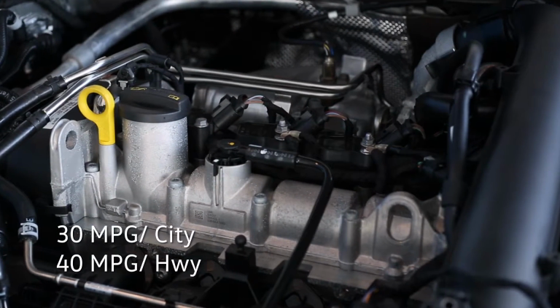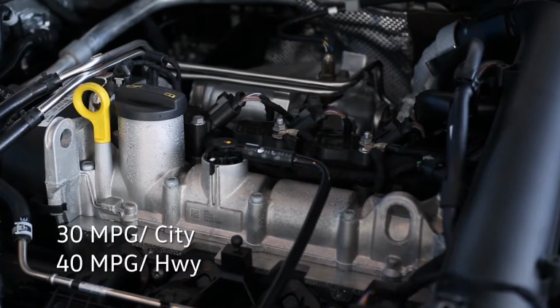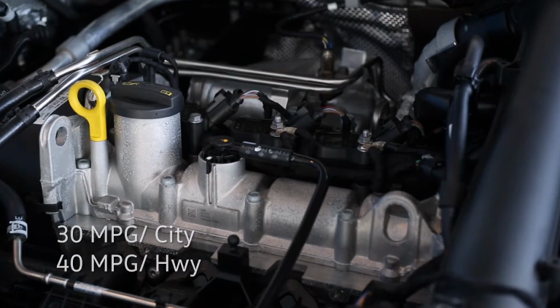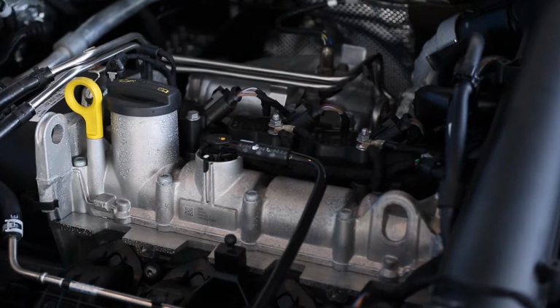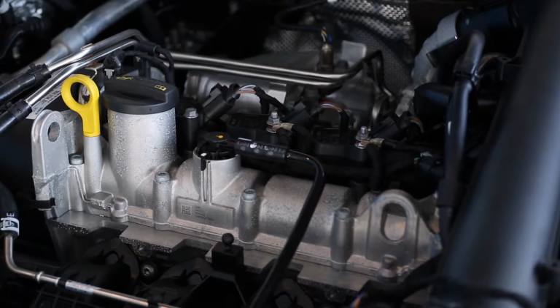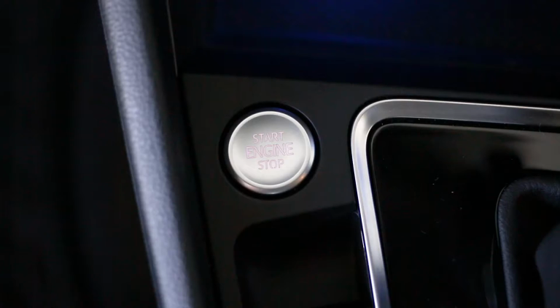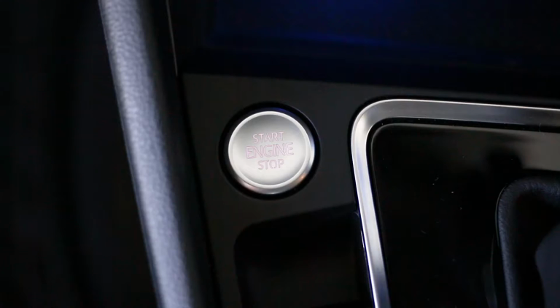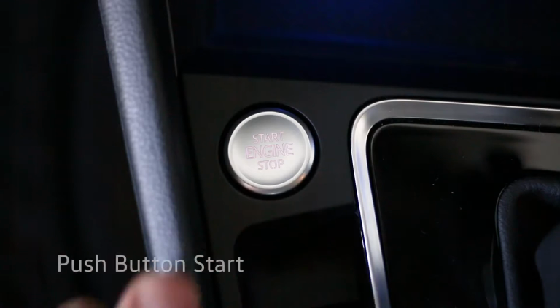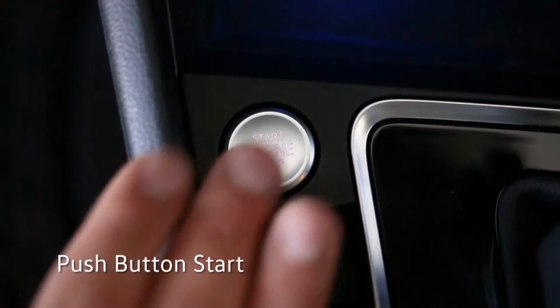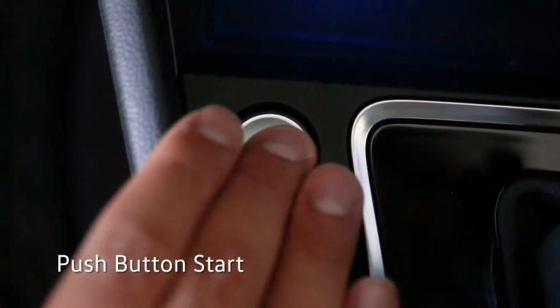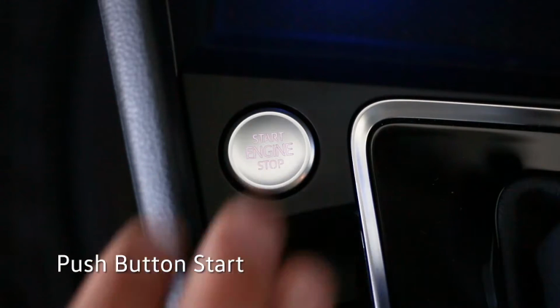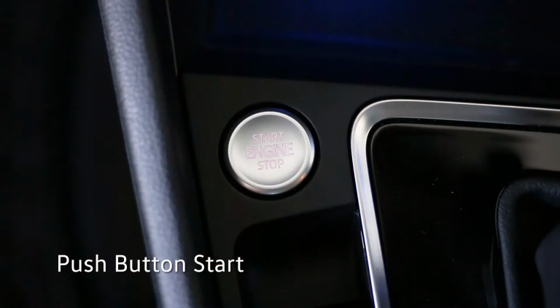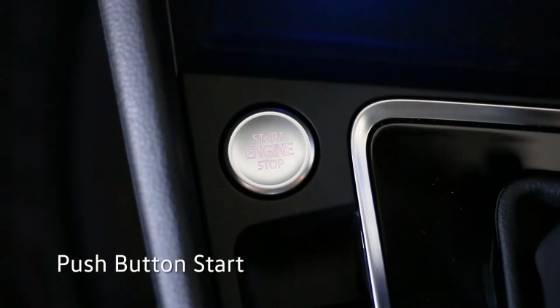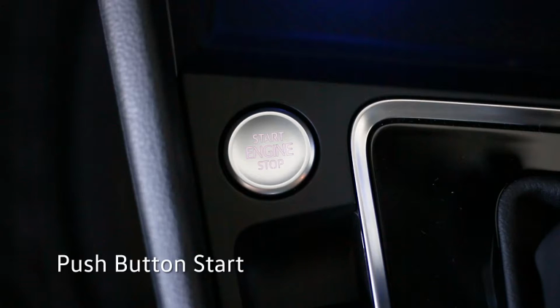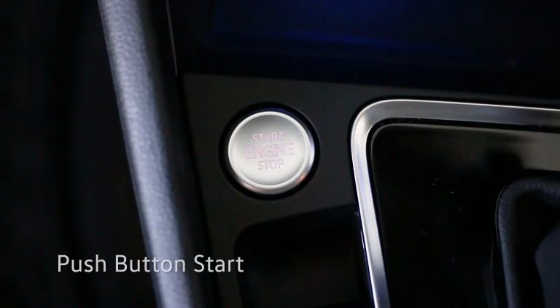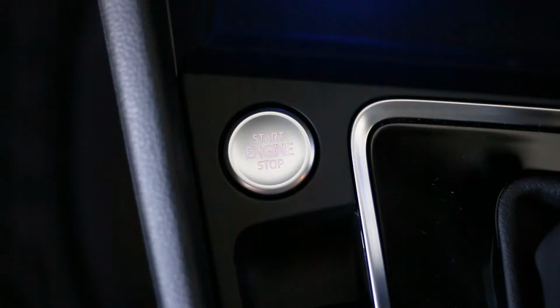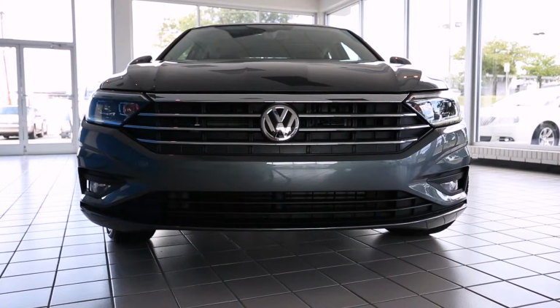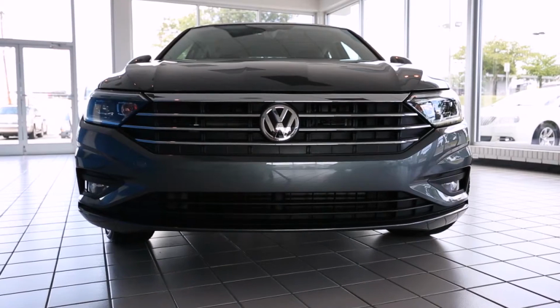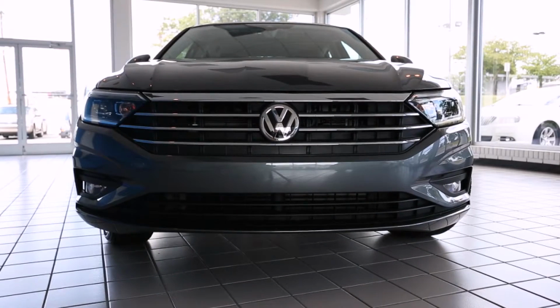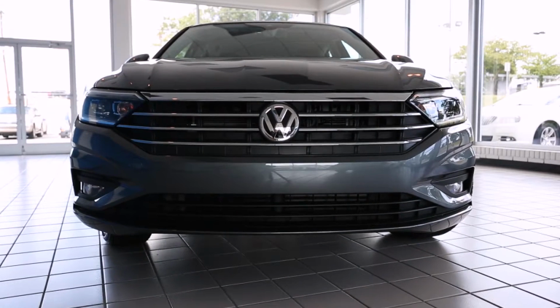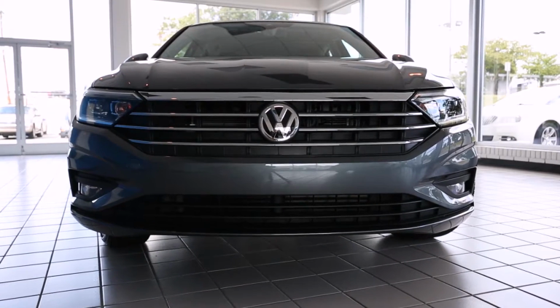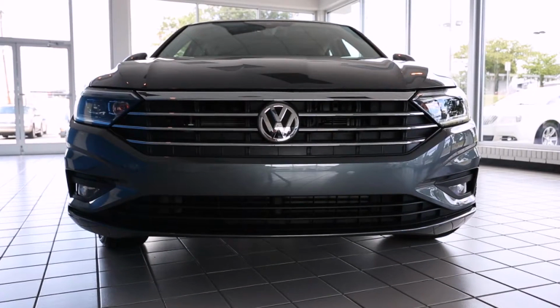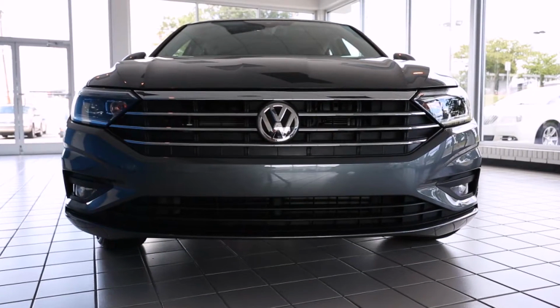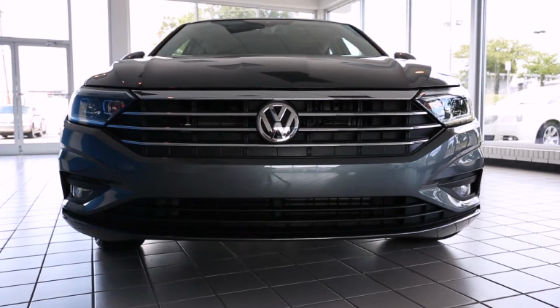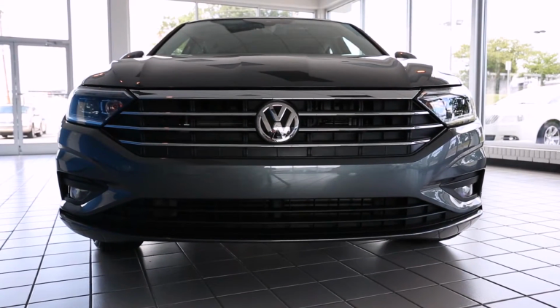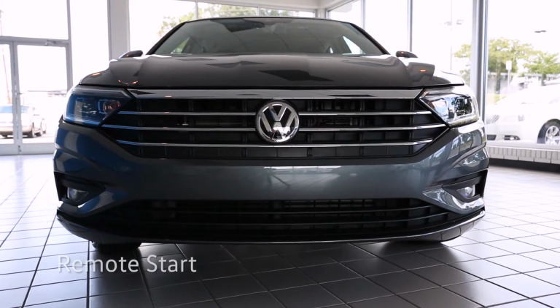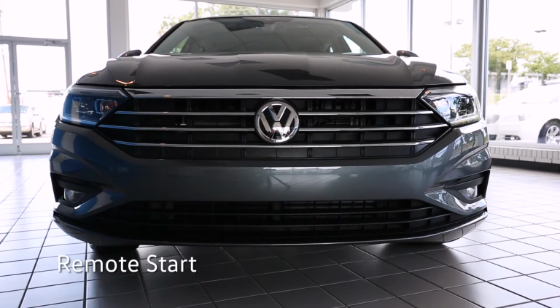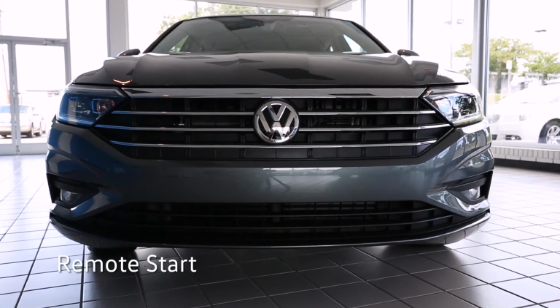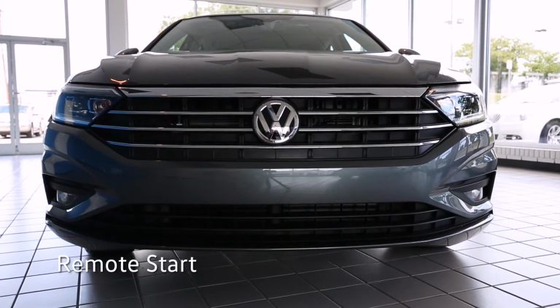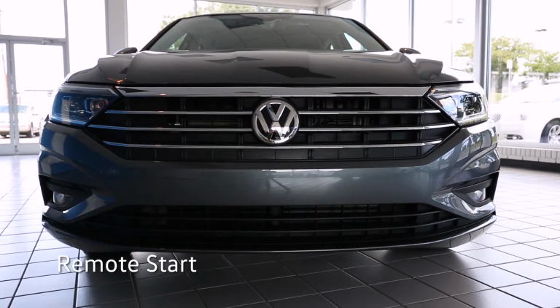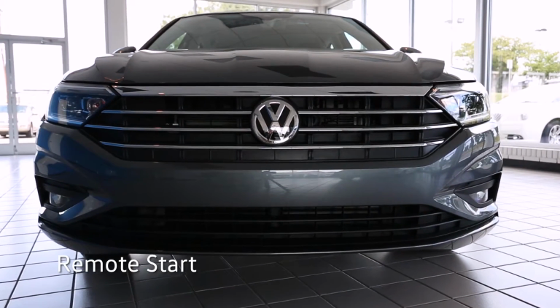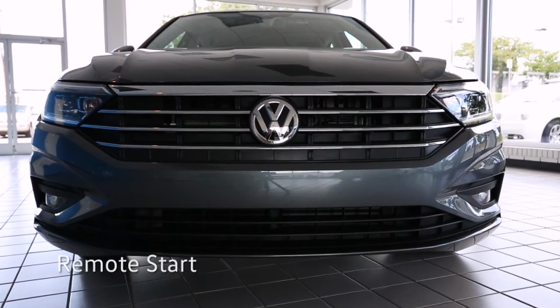When you're ready to go, get up and running with the push-button start, or give the AC and engine some time to warm up with available remote start.